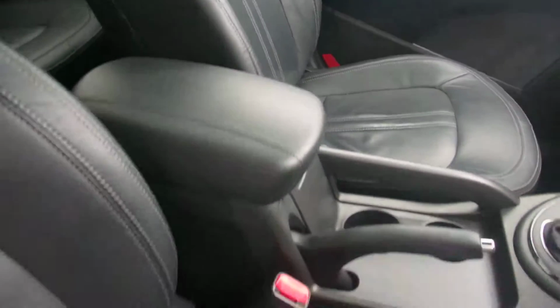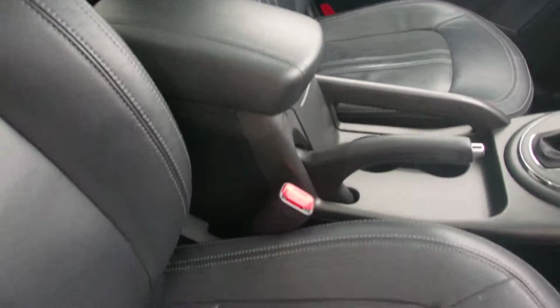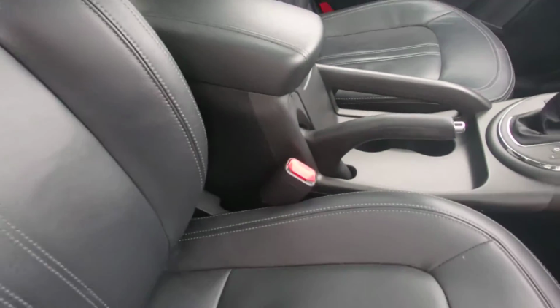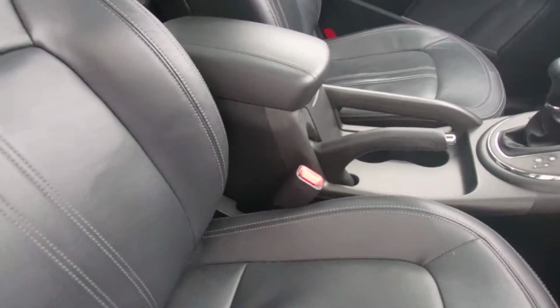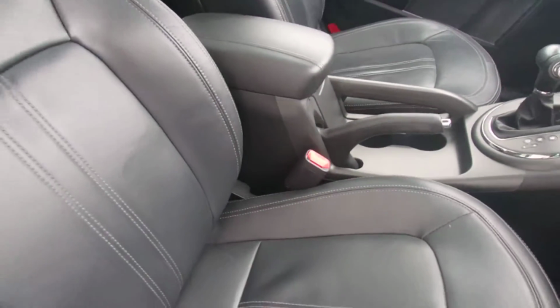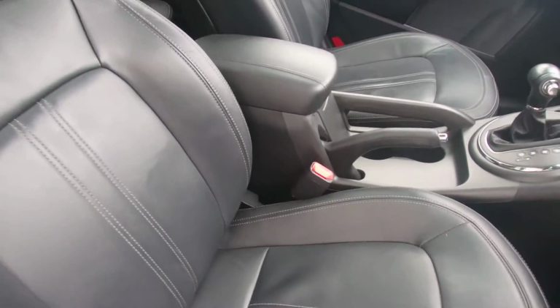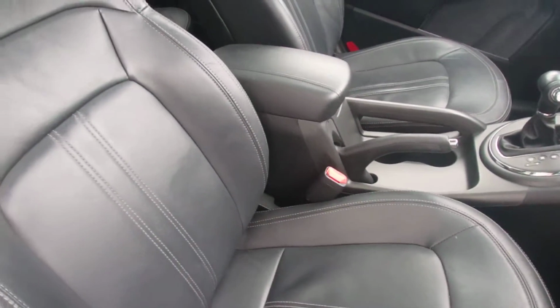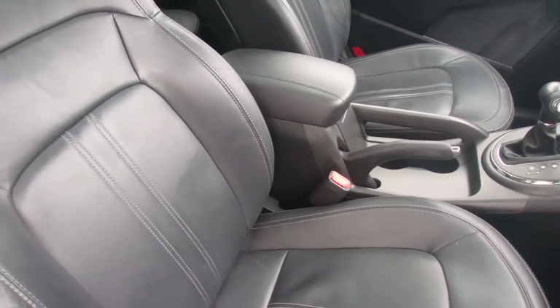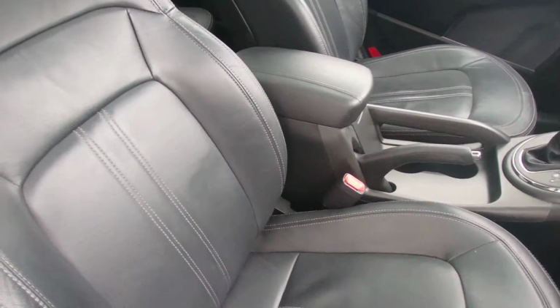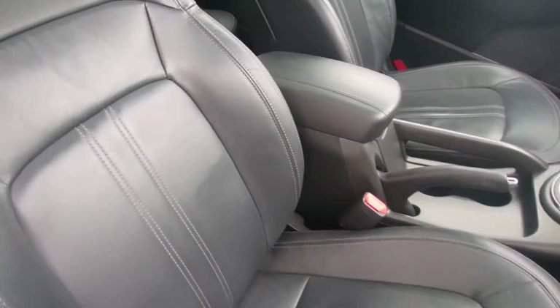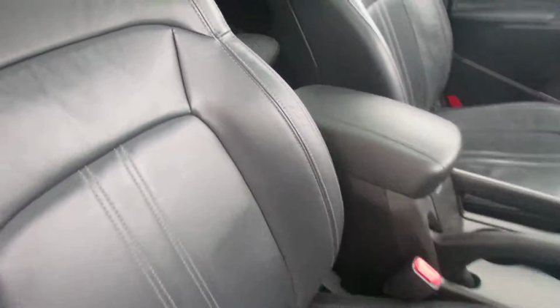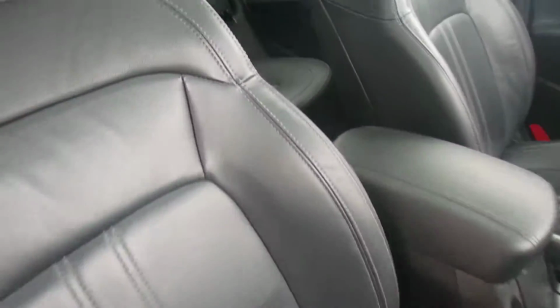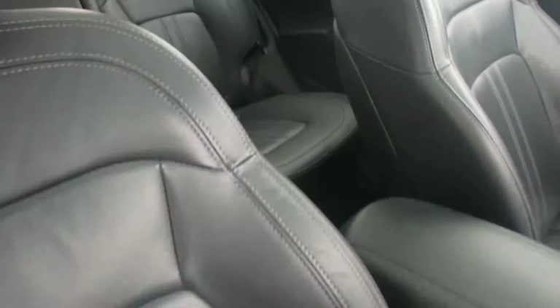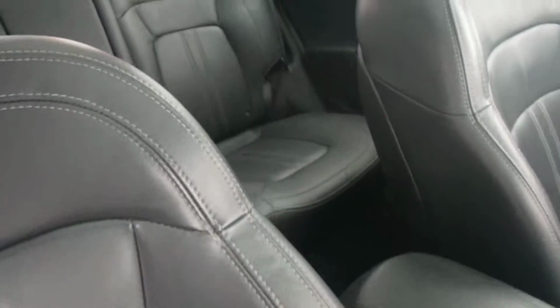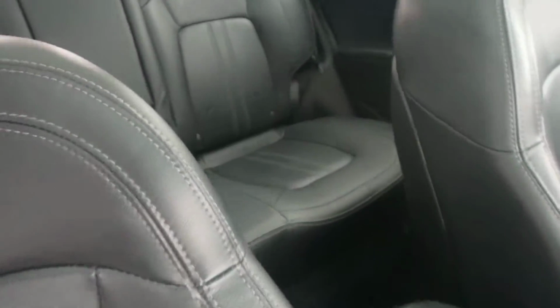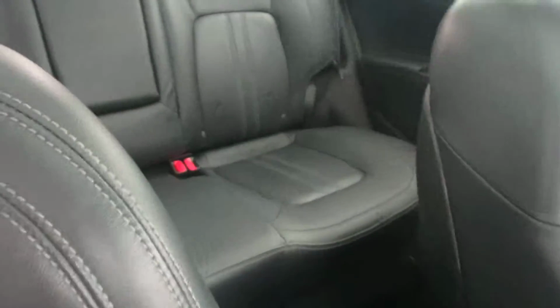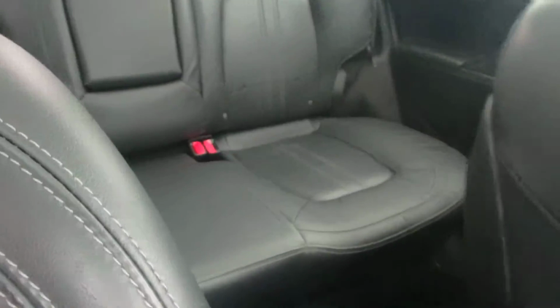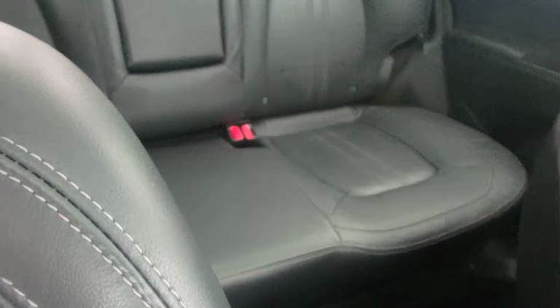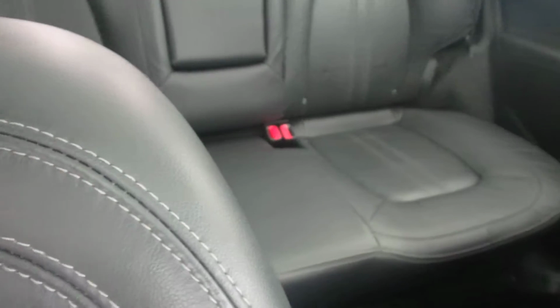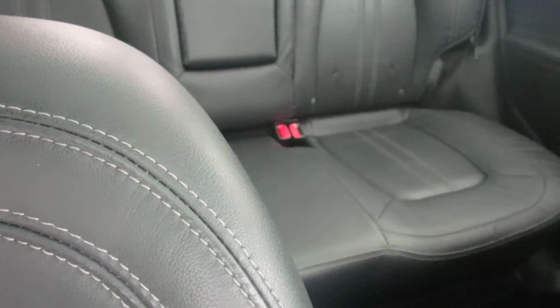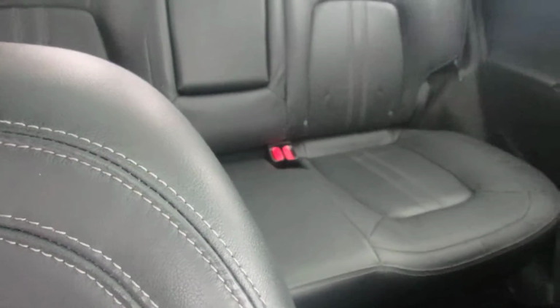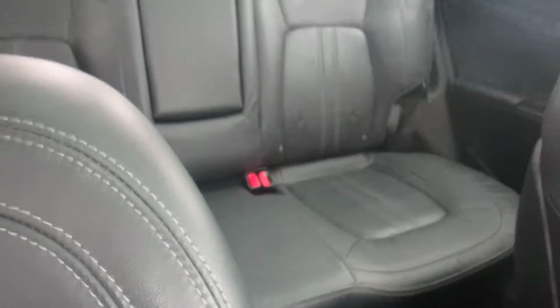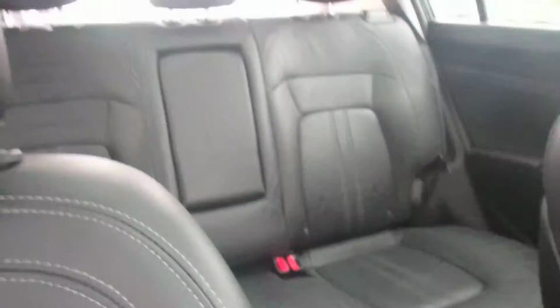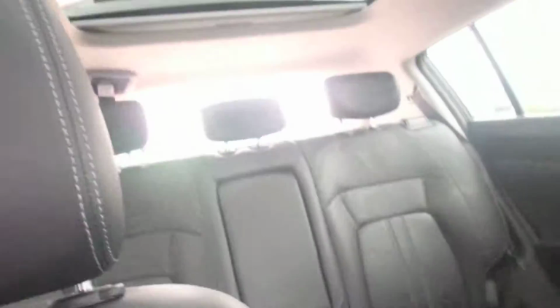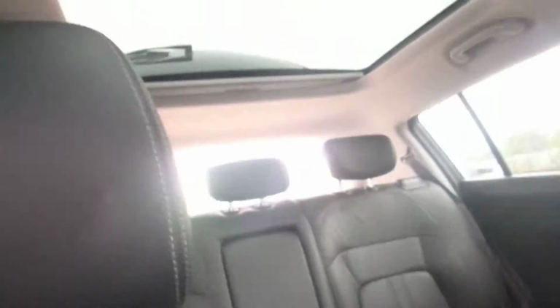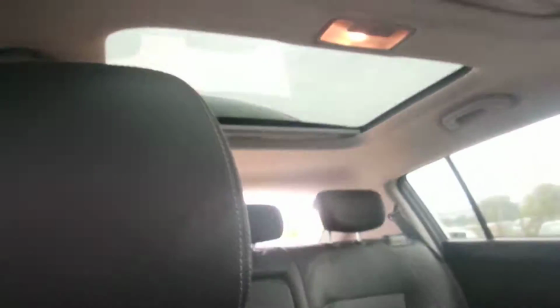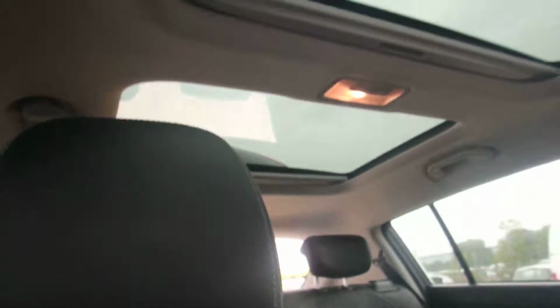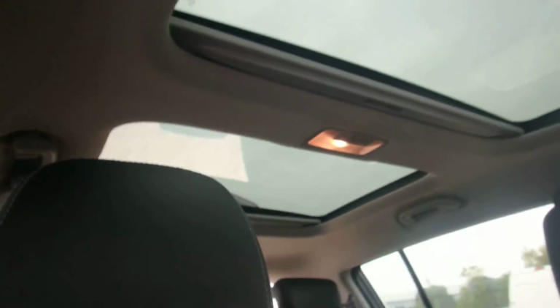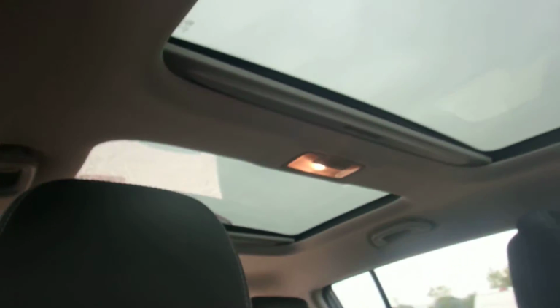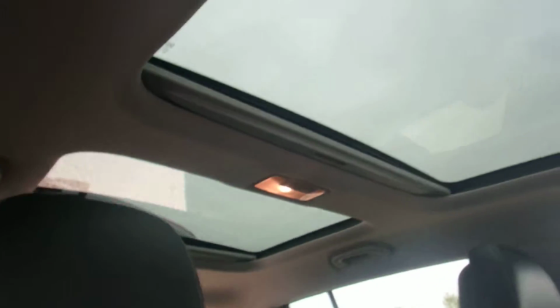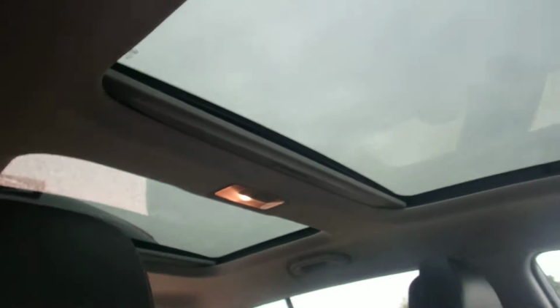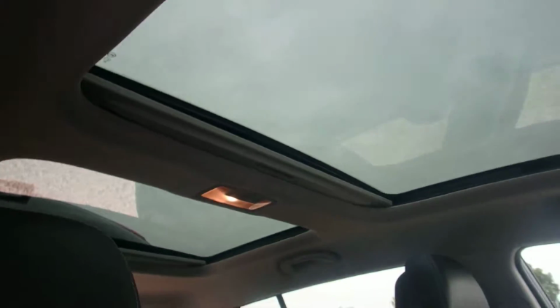All in fantastic condition, front and rear, and a nice panoramic sunroof.